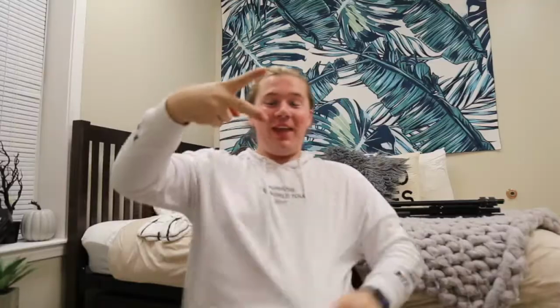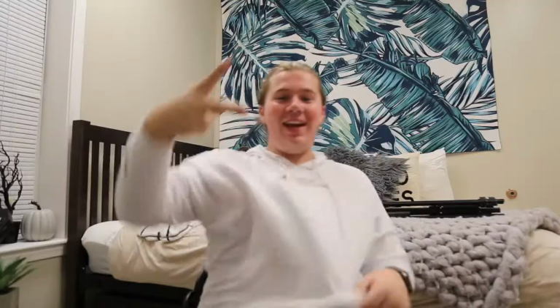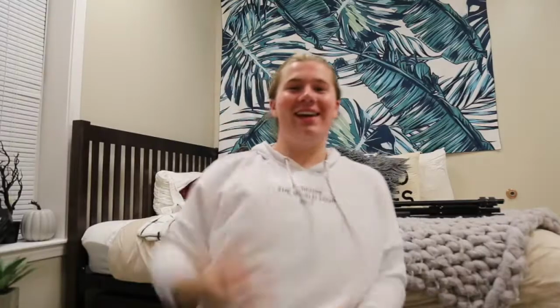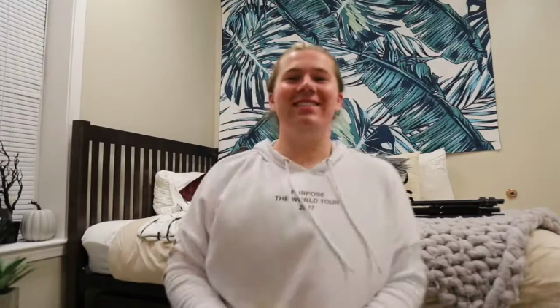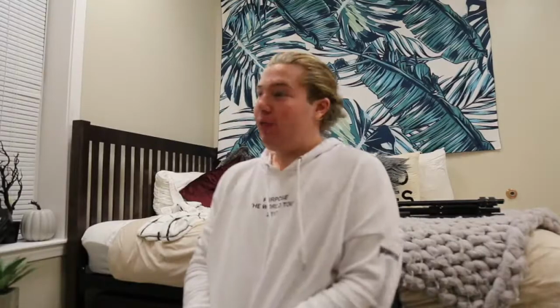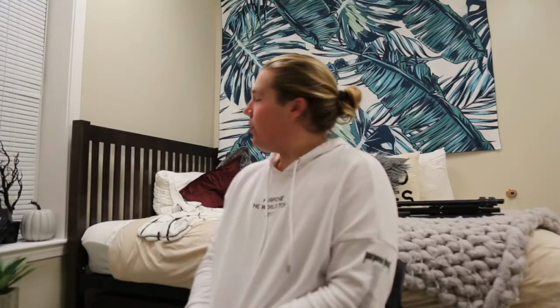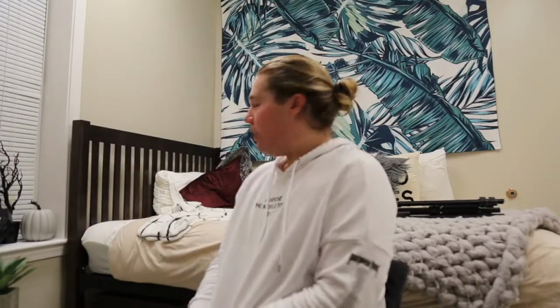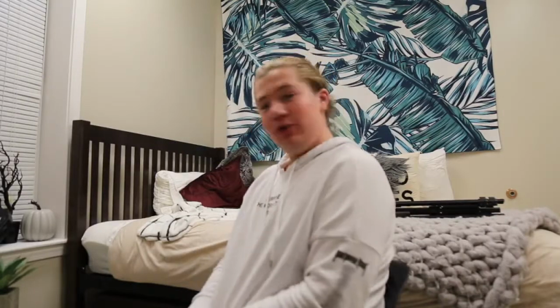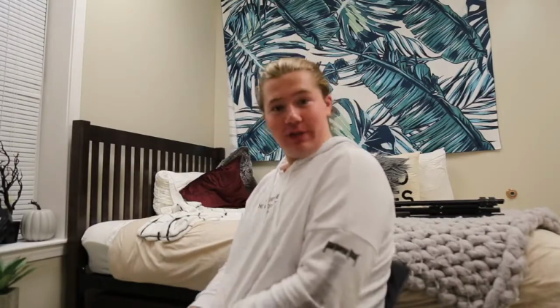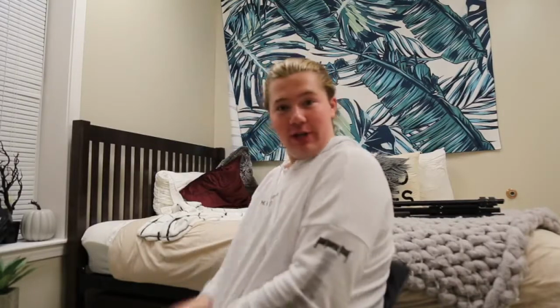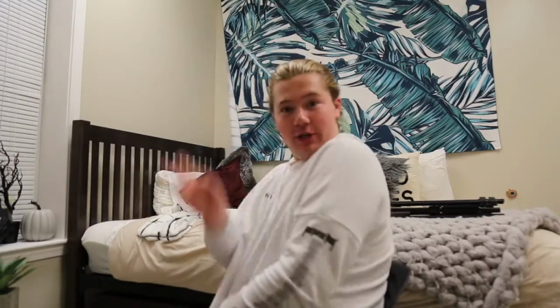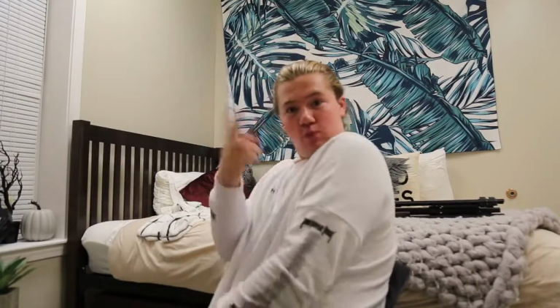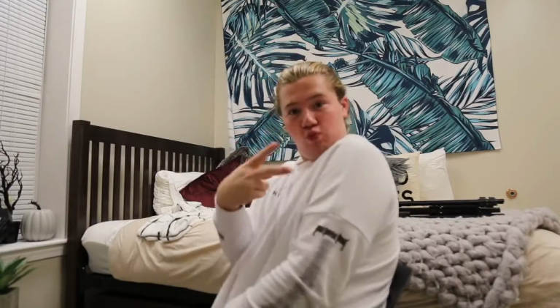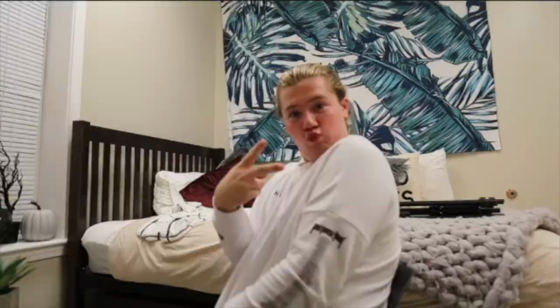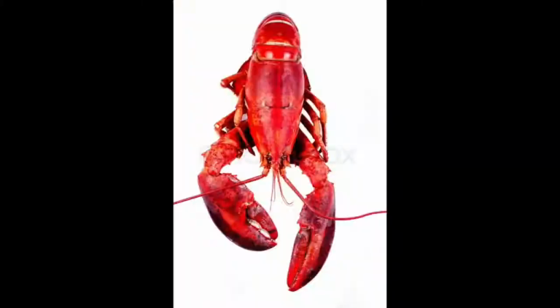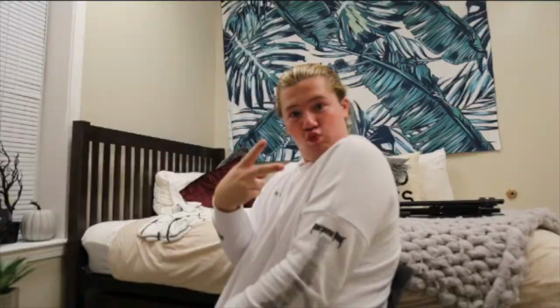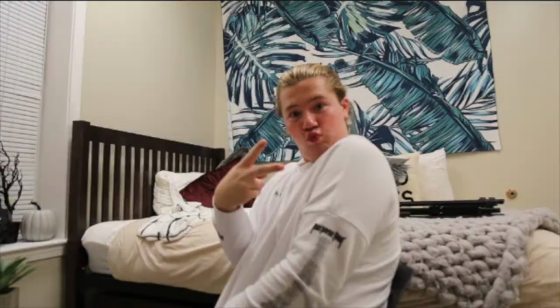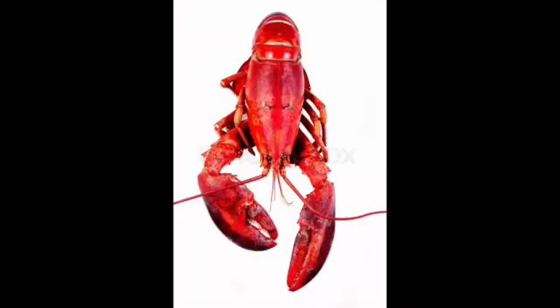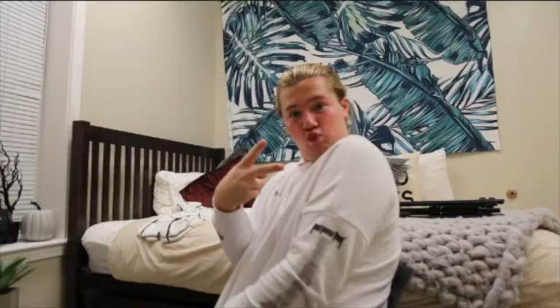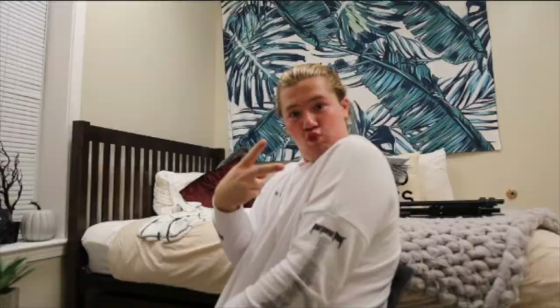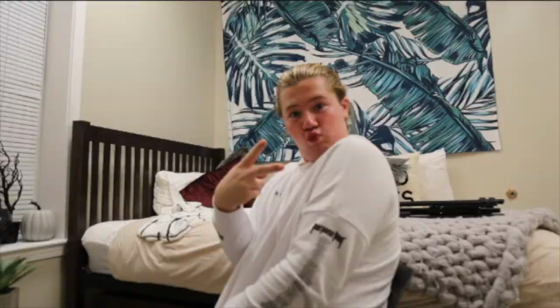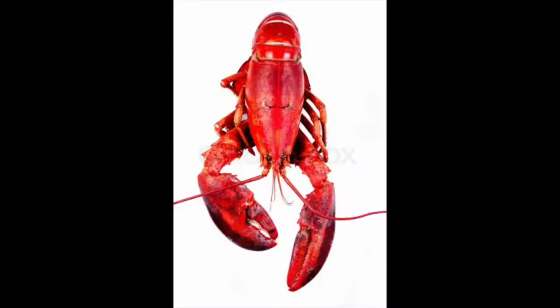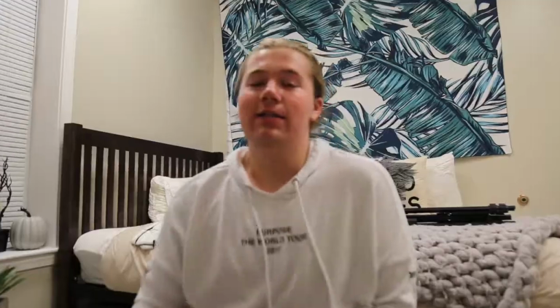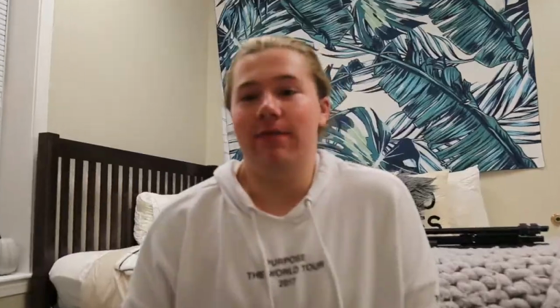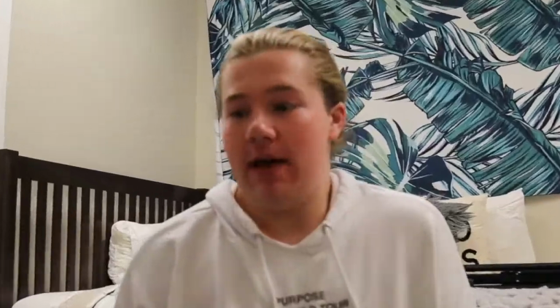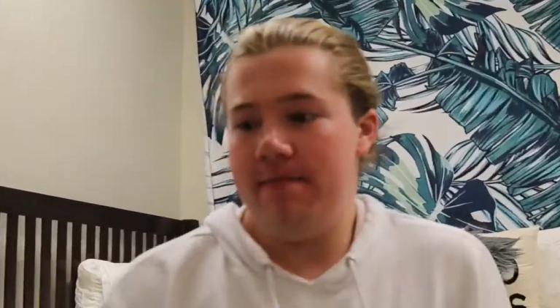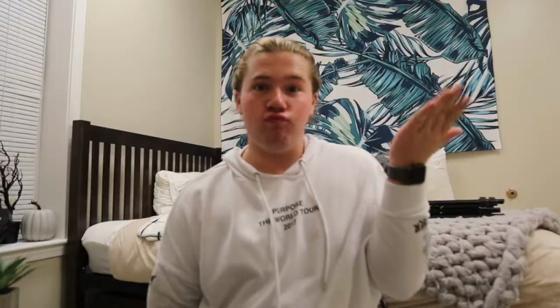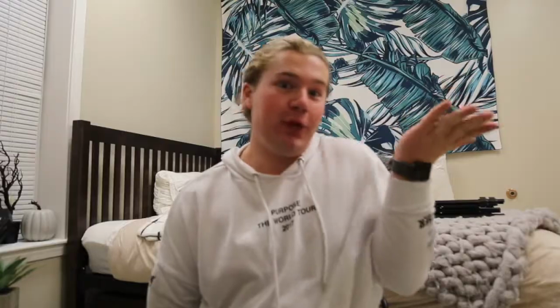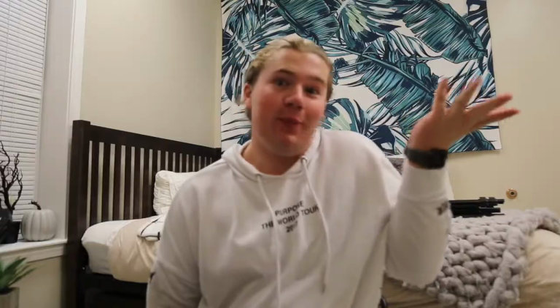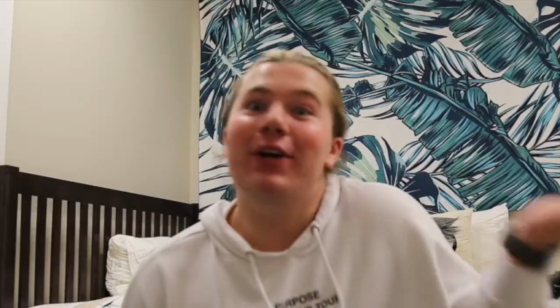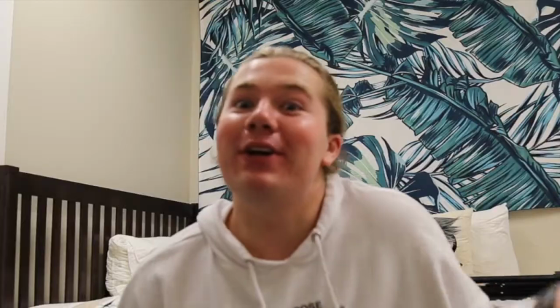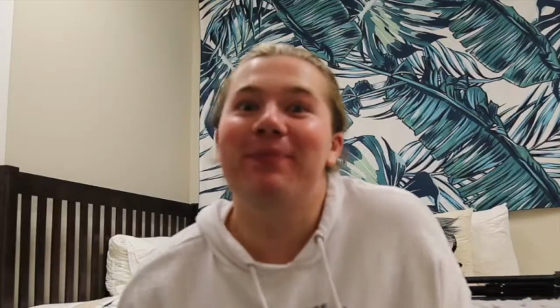Hey guys, I look like a crustacean. It's fine. You know, what are you gonna do?